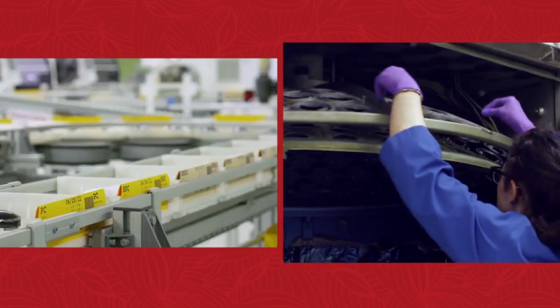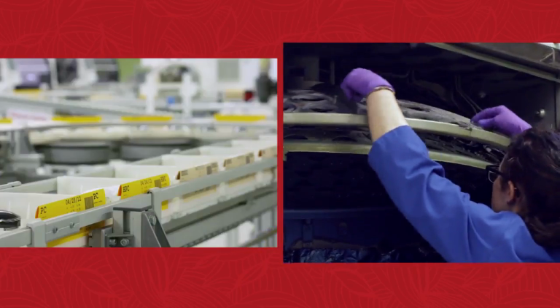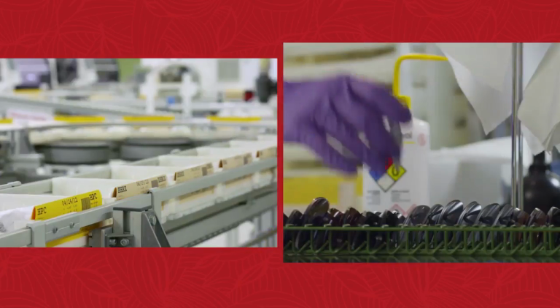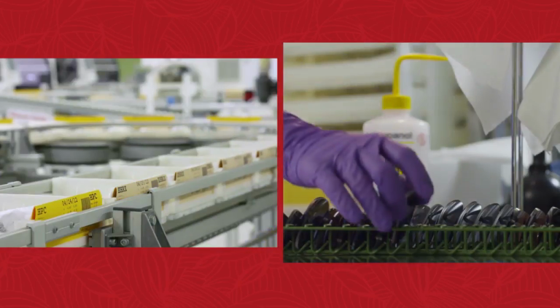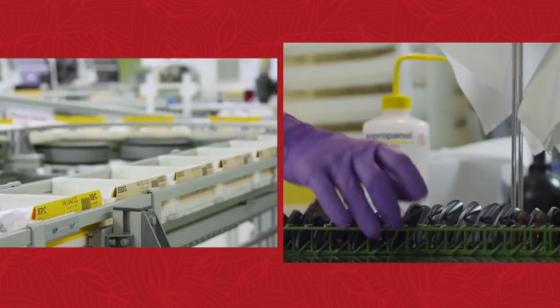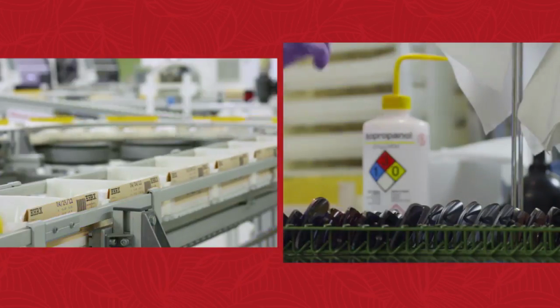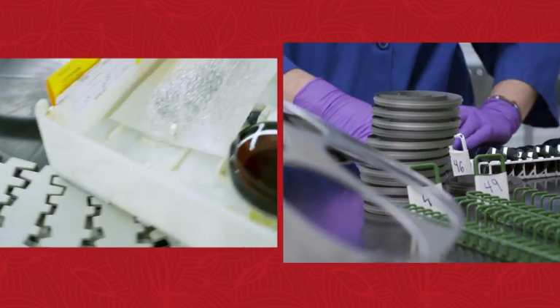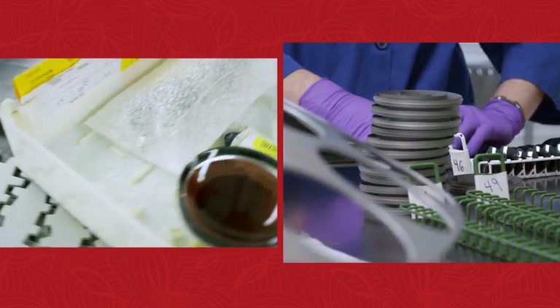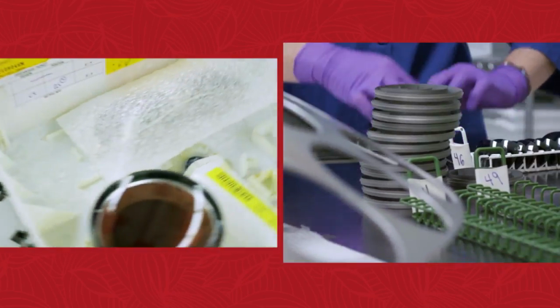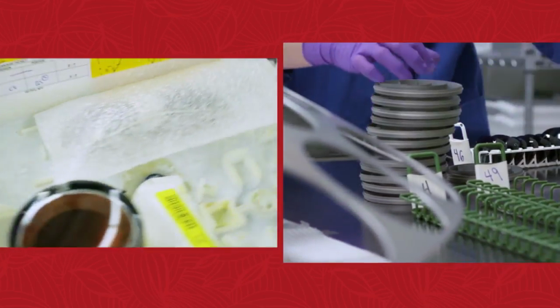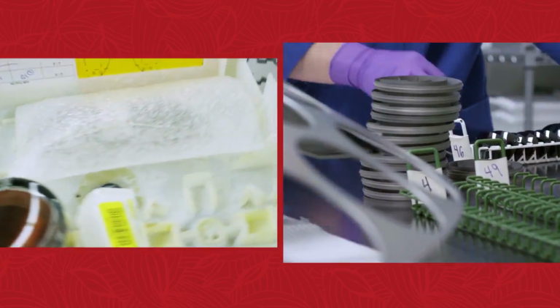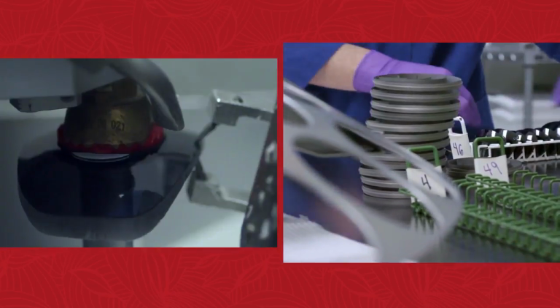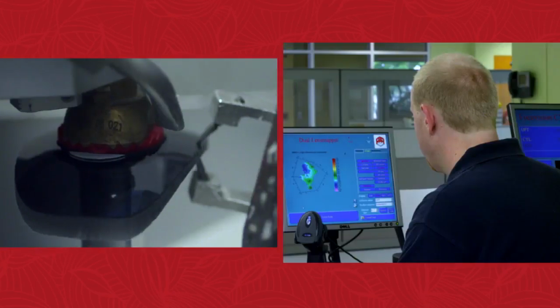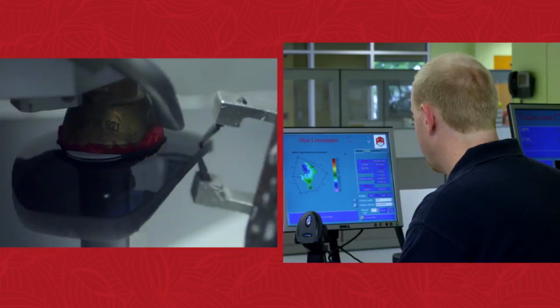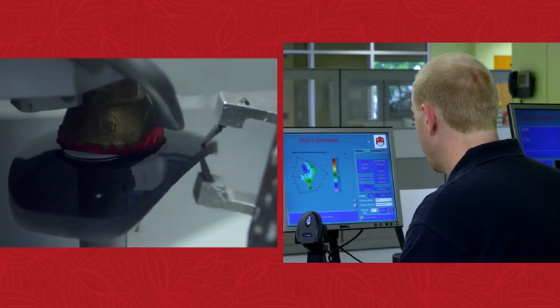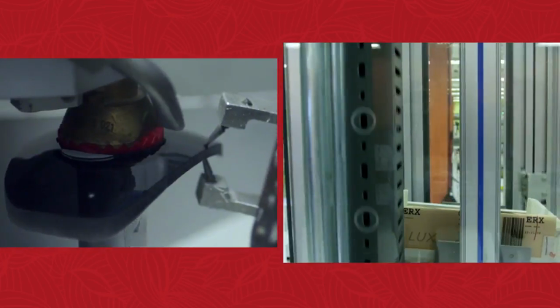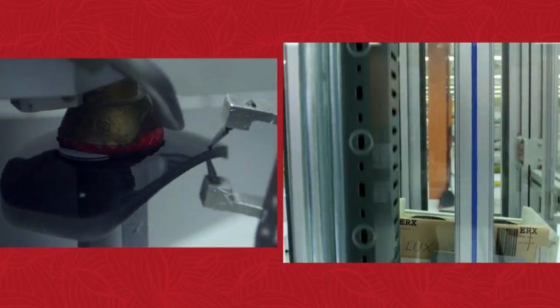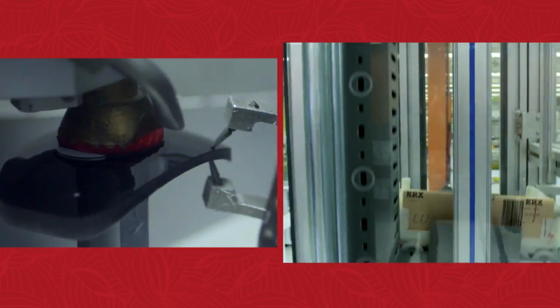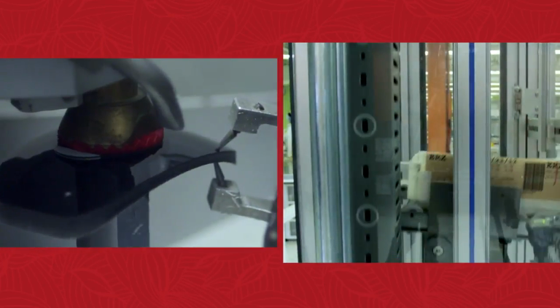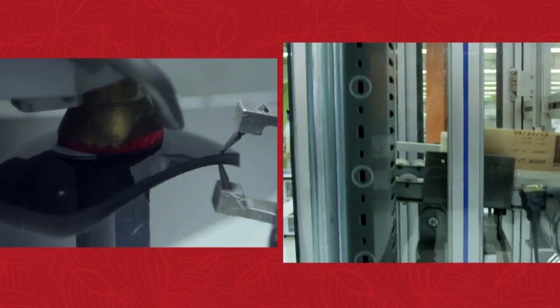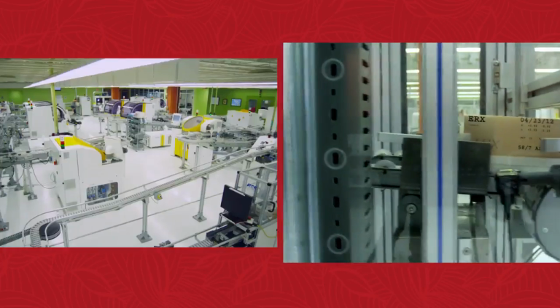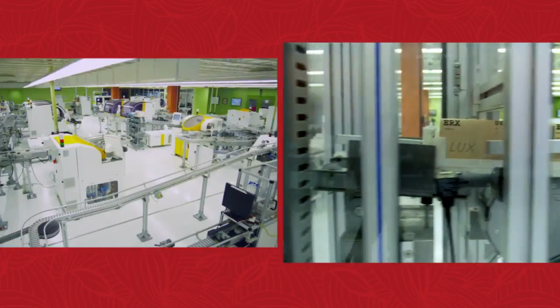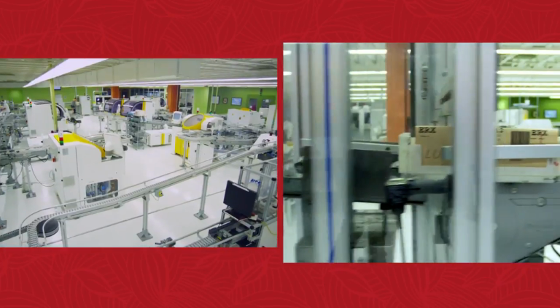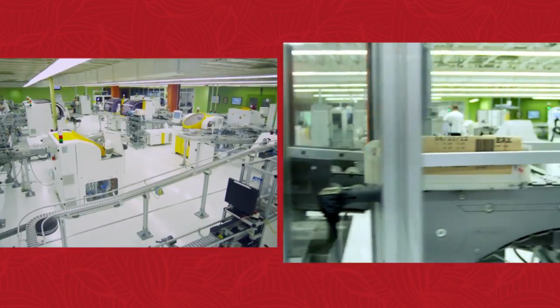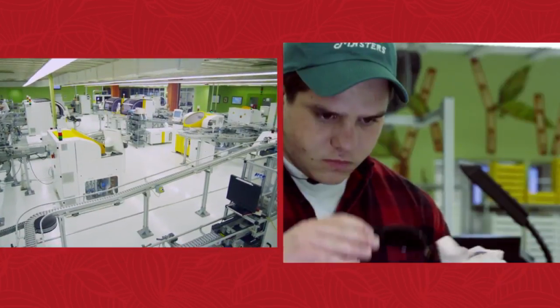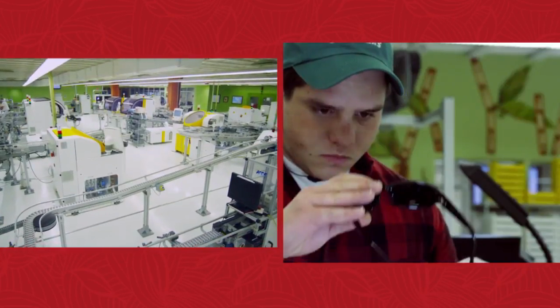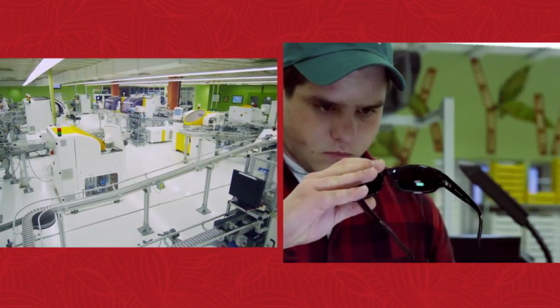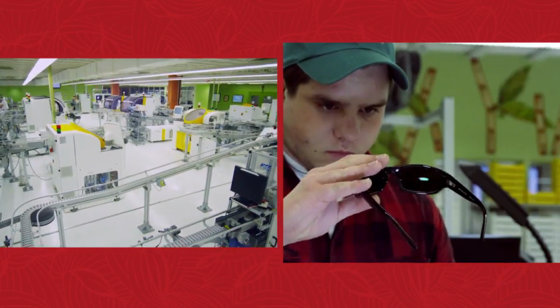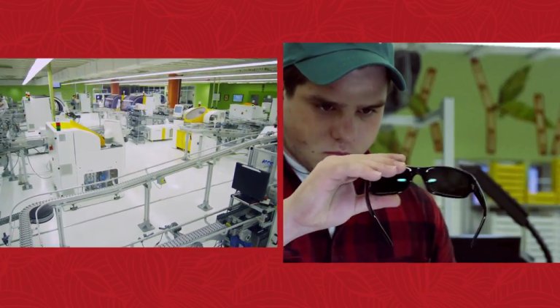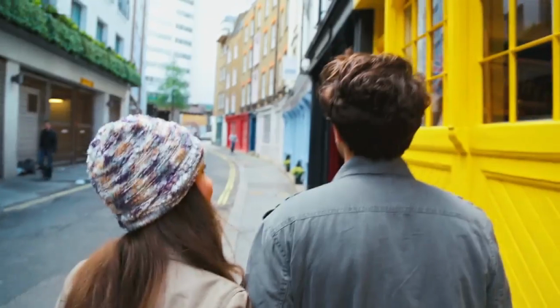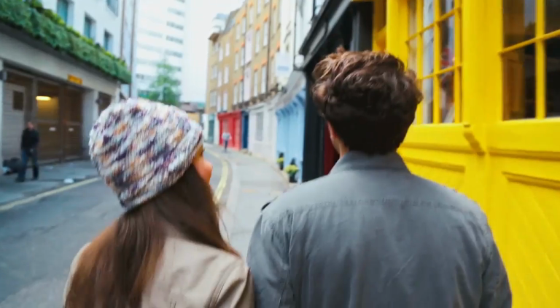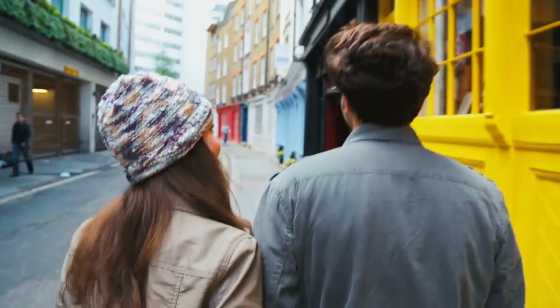MauiGem built their own prescription lab so that we had full control of the quality and service to our customers.